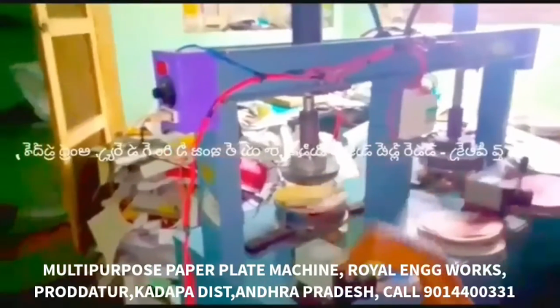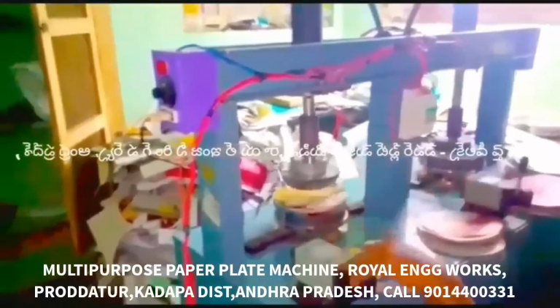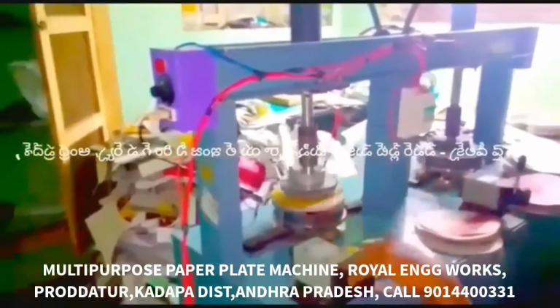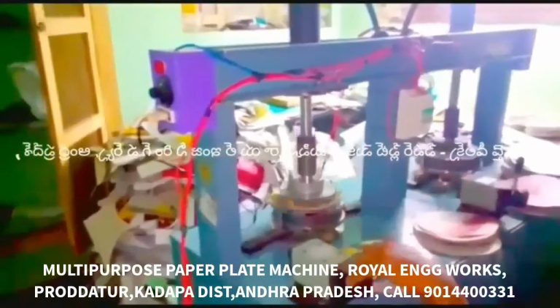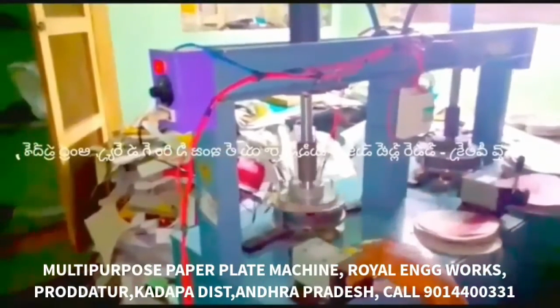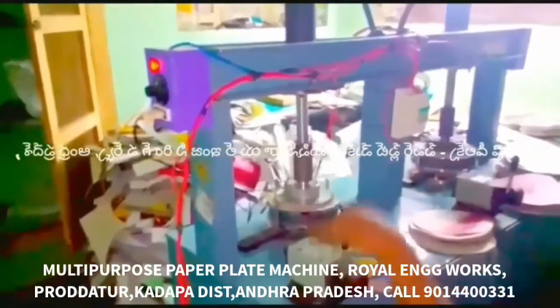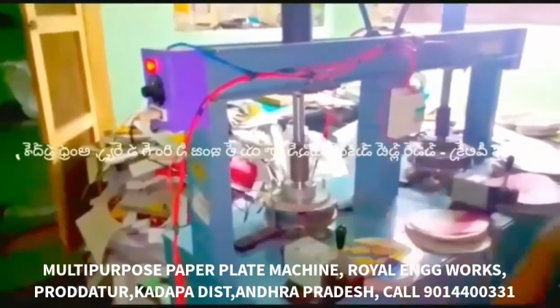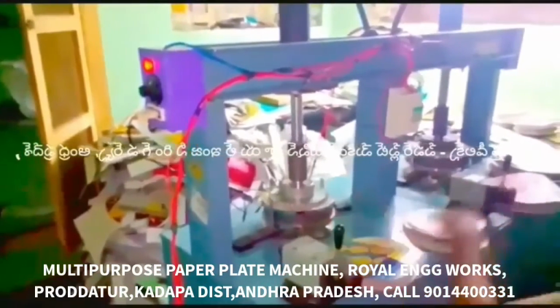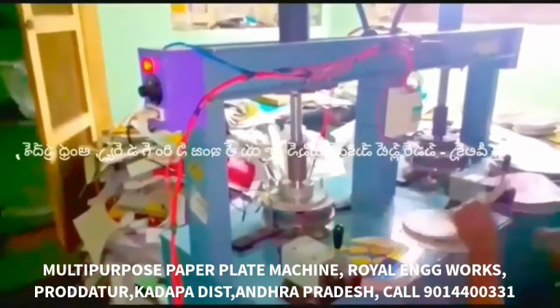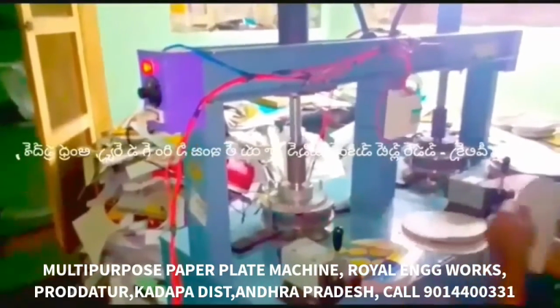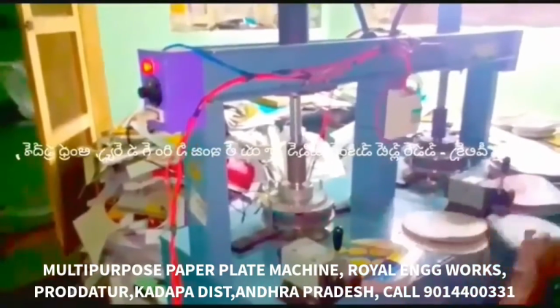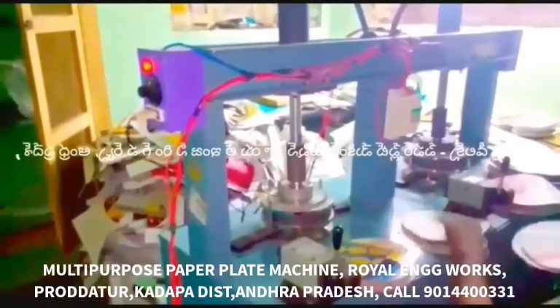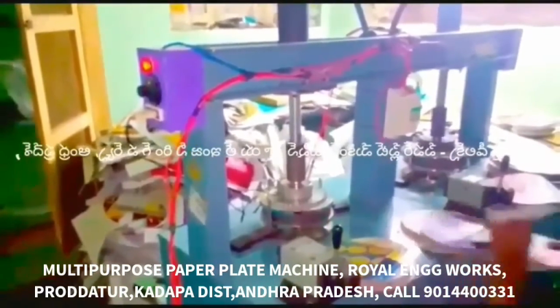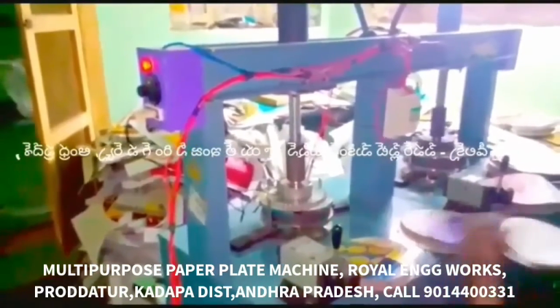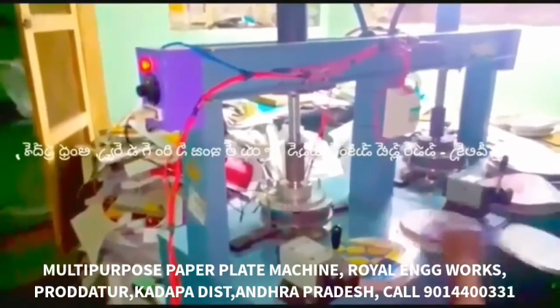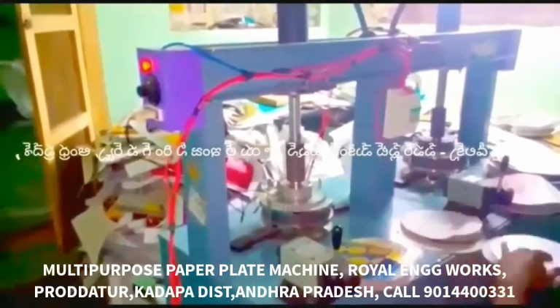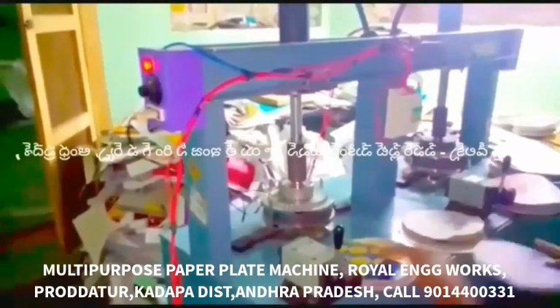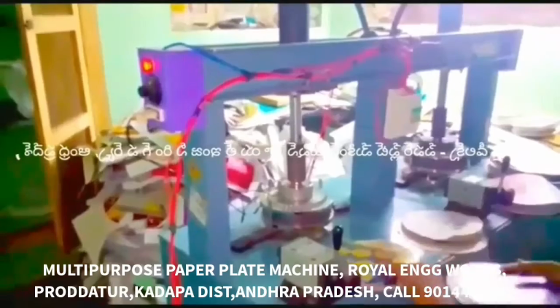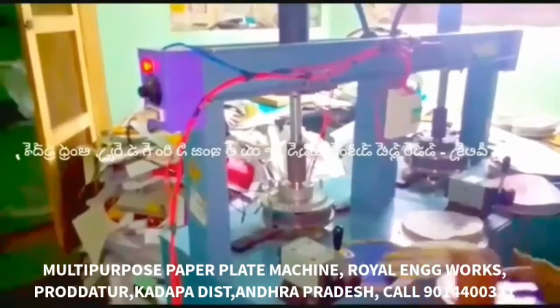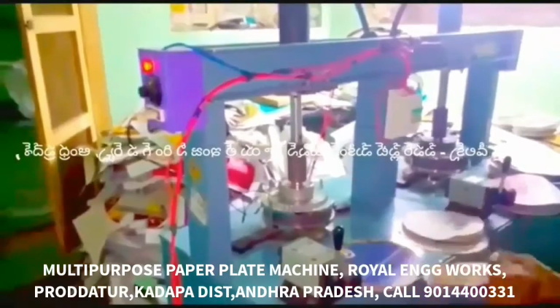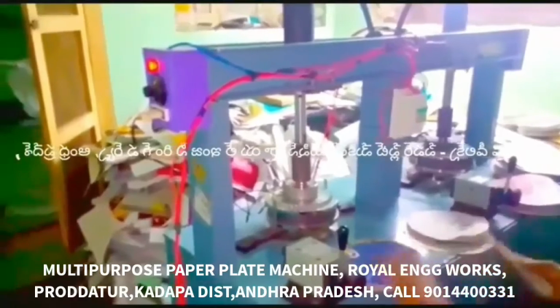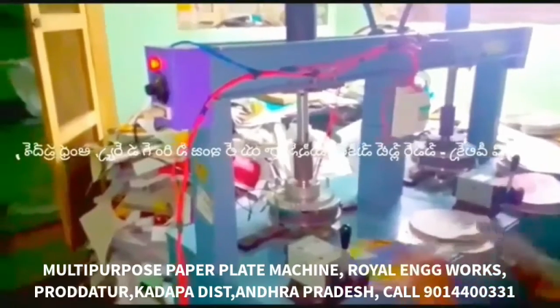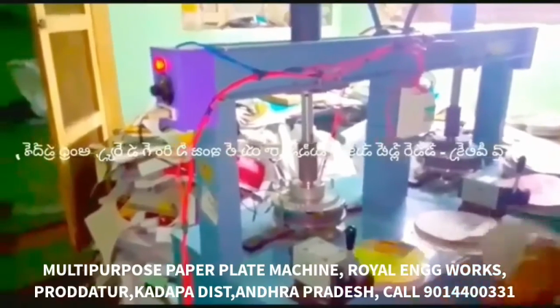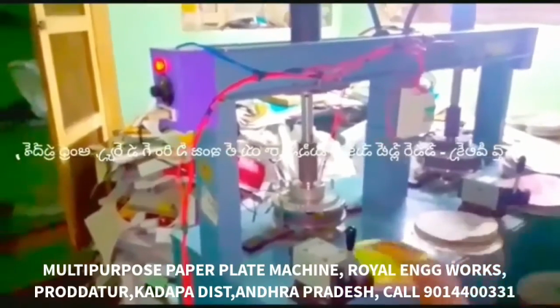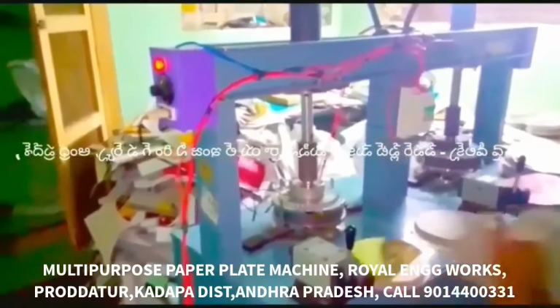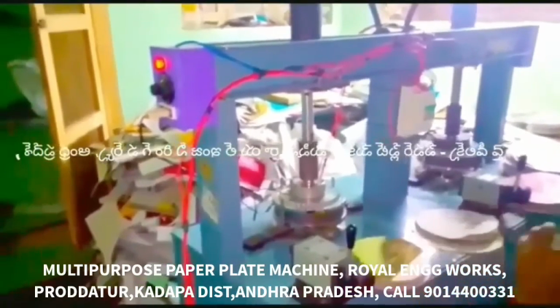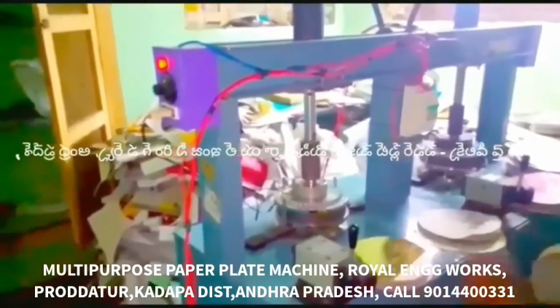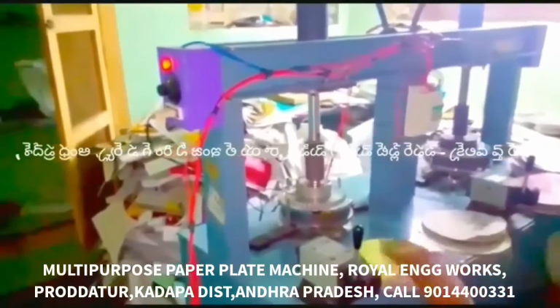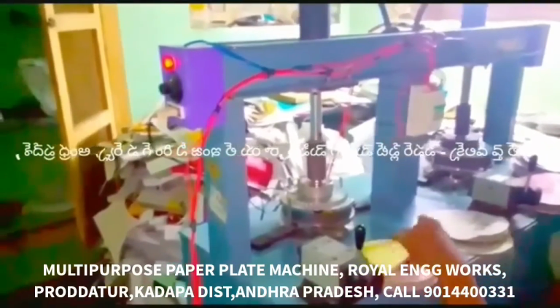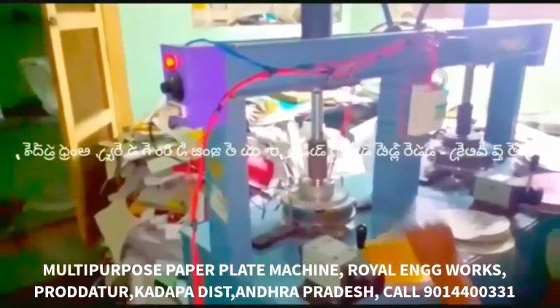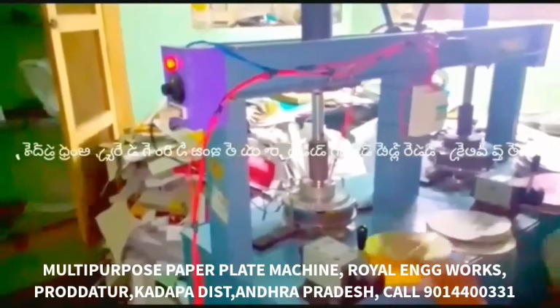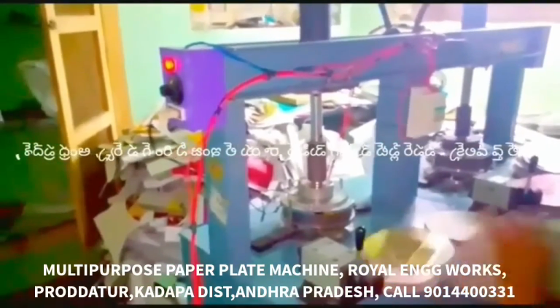In this case, we have multiple multi-purpose, all types of all-in-one. We have a semi-automatic, hydraulic, double-dip paper plate making machine.